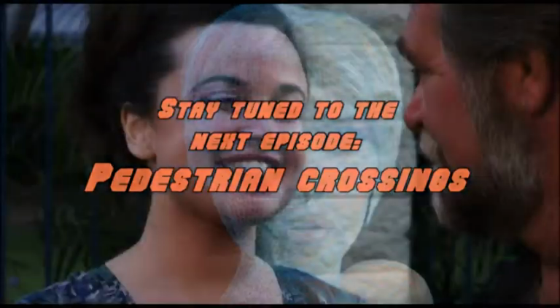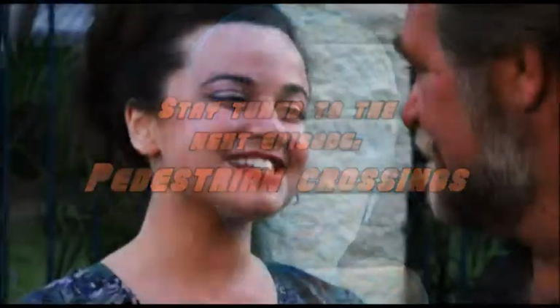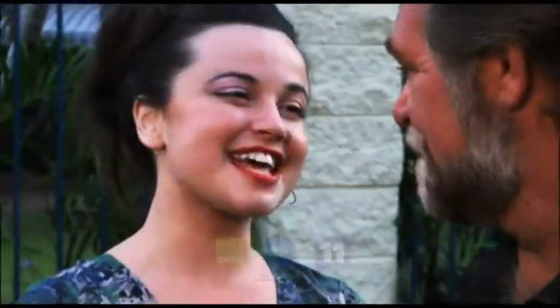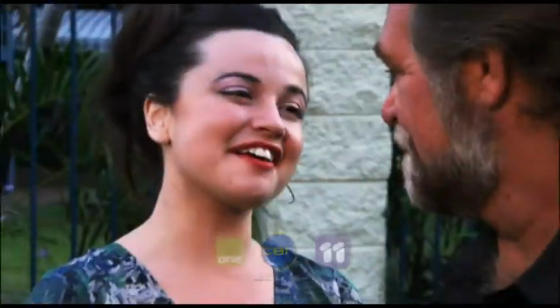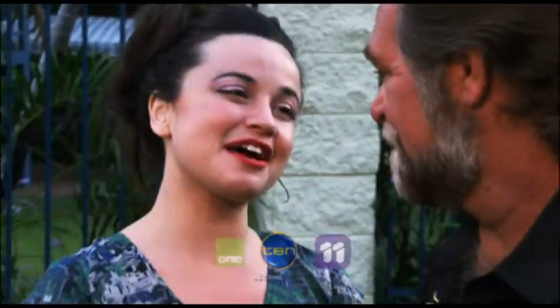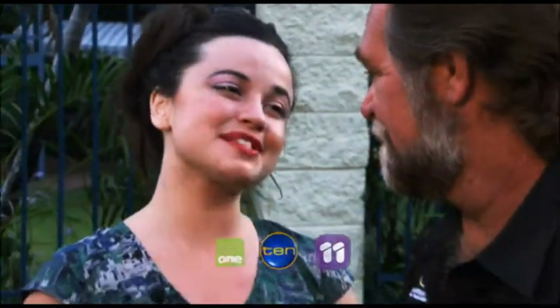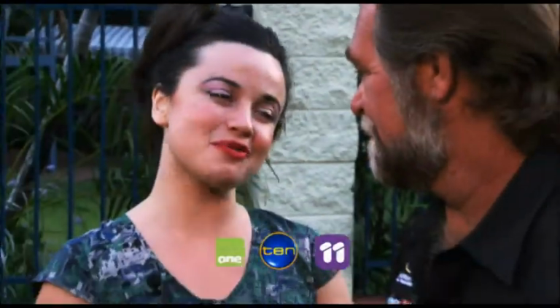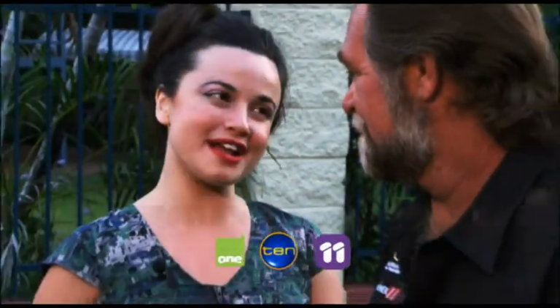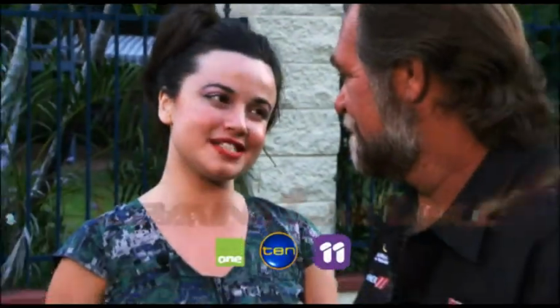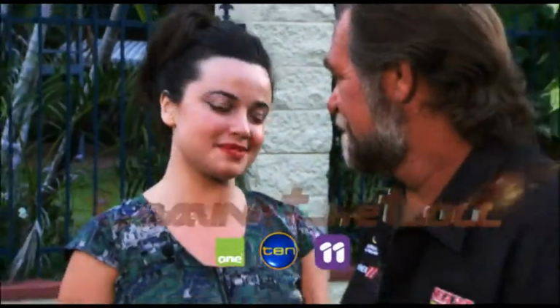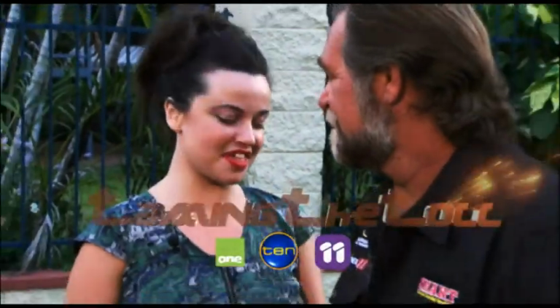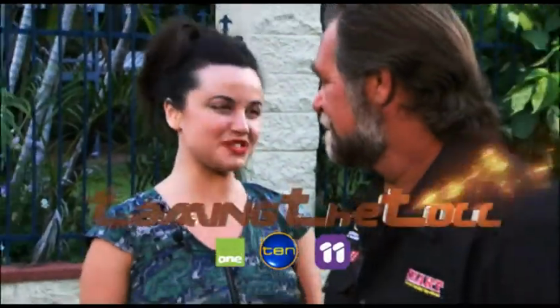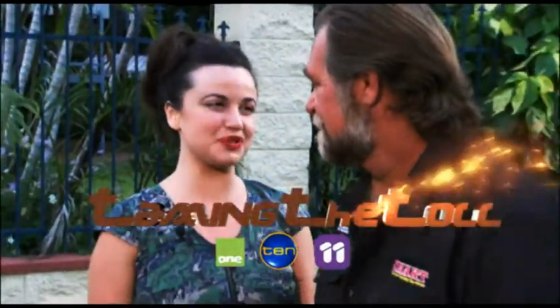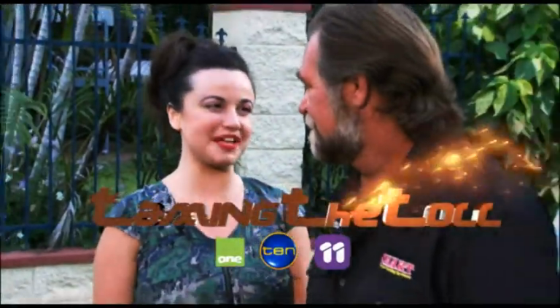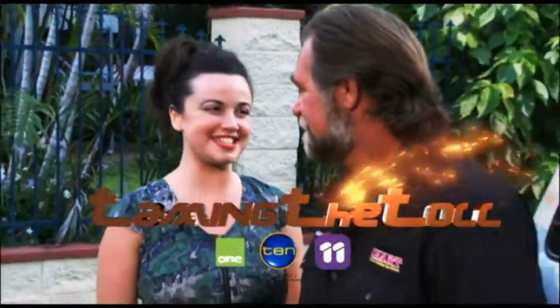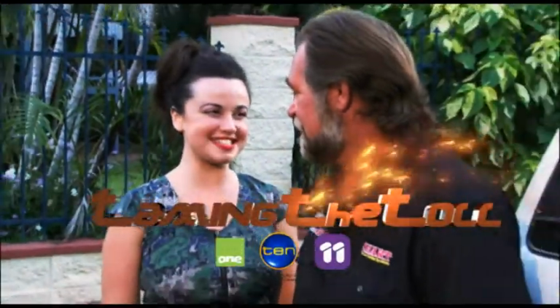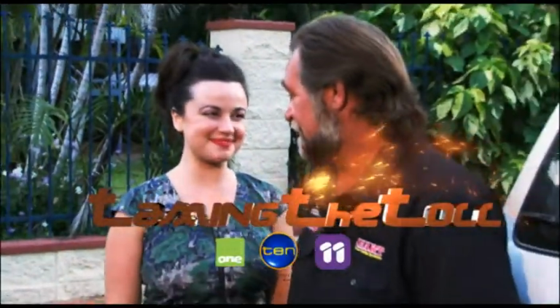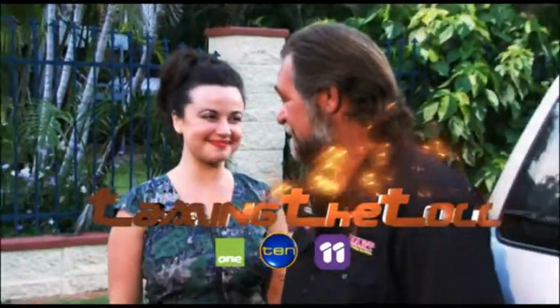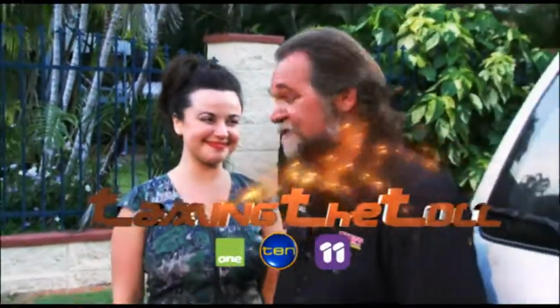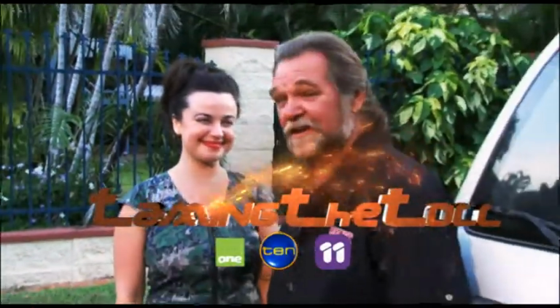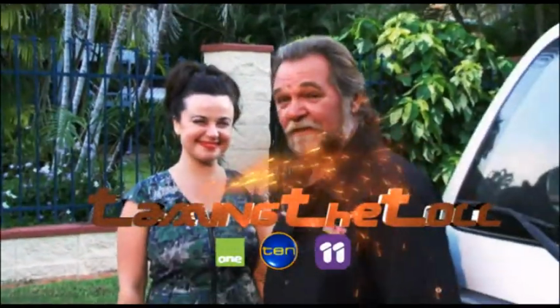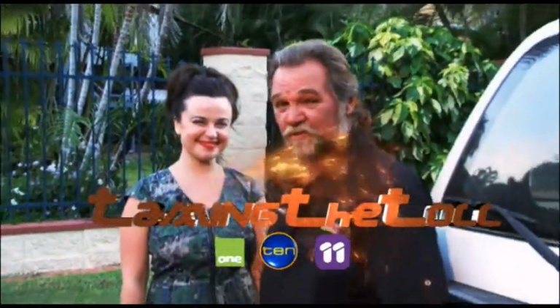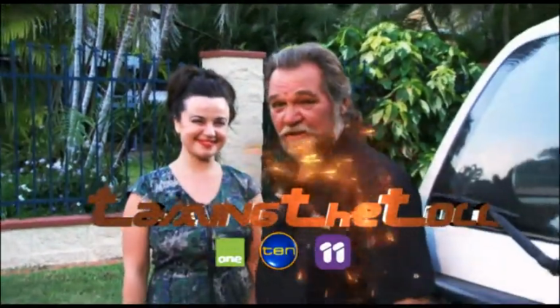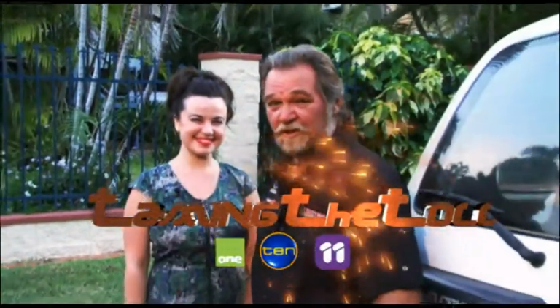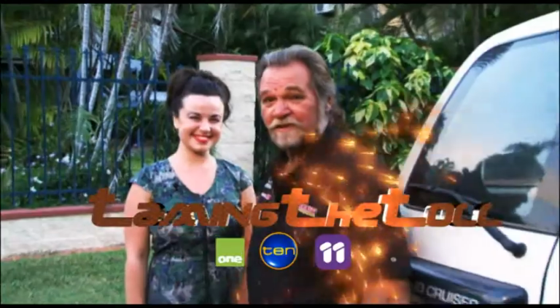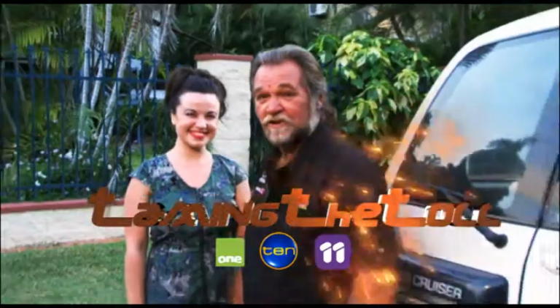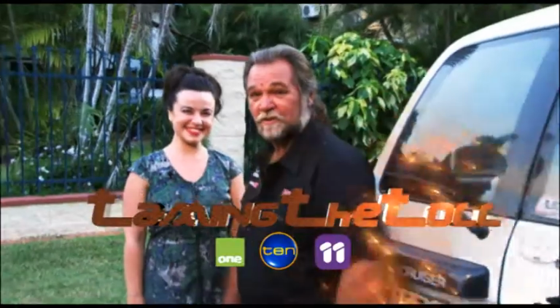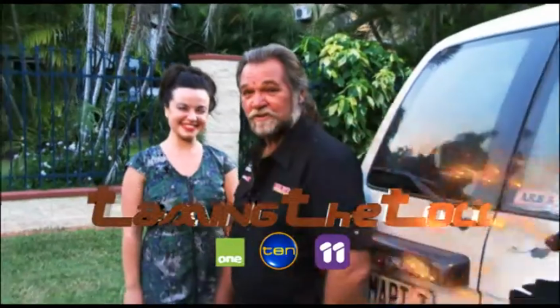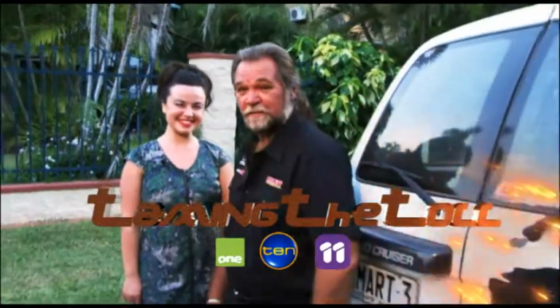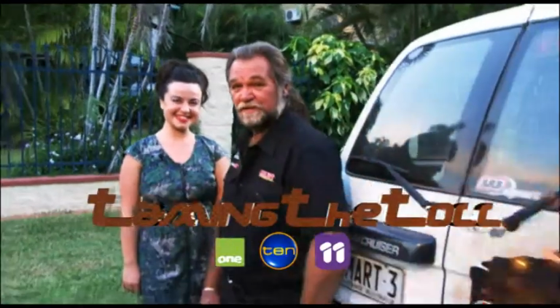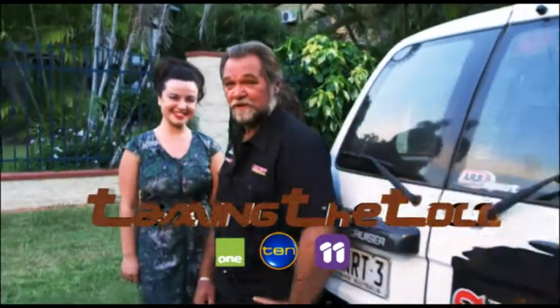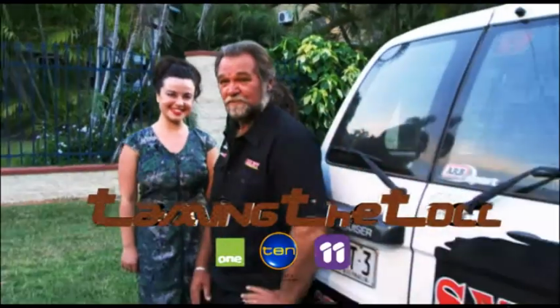Thanks Gary, those were some great tips, and thanks for joining us. Thanks Lisa, and we'll see you next time on Taming the Toll.